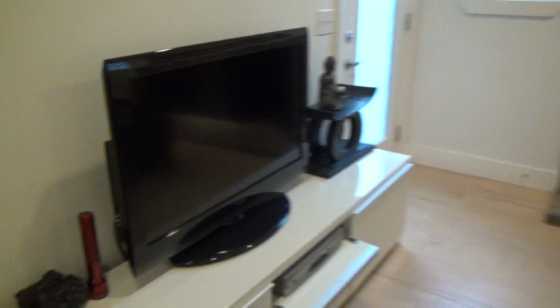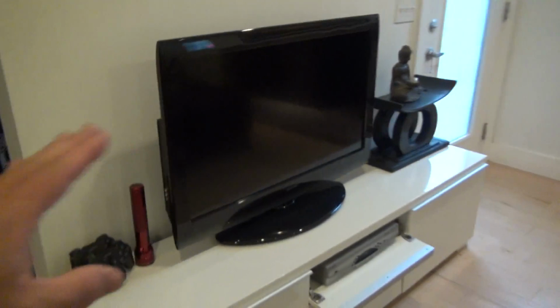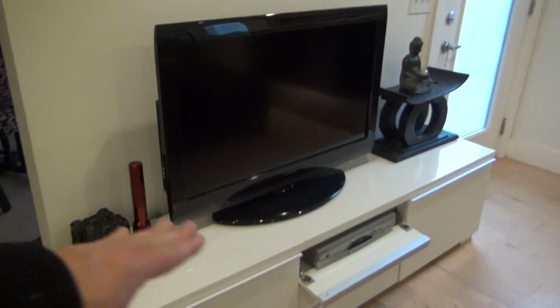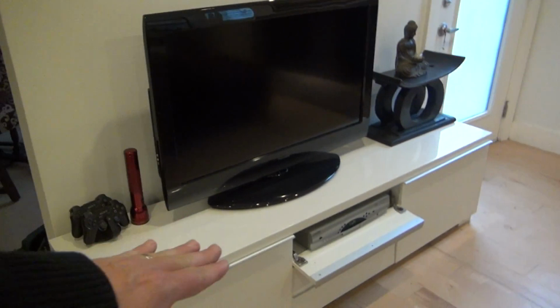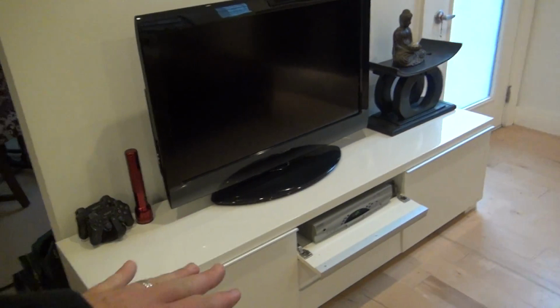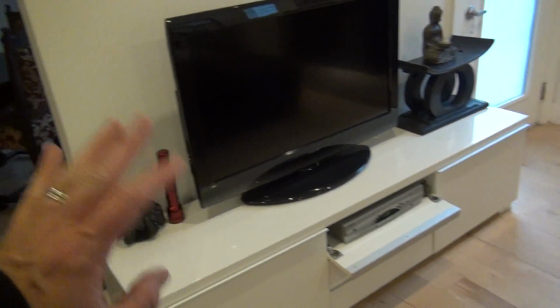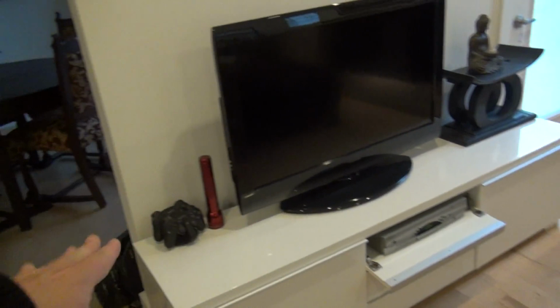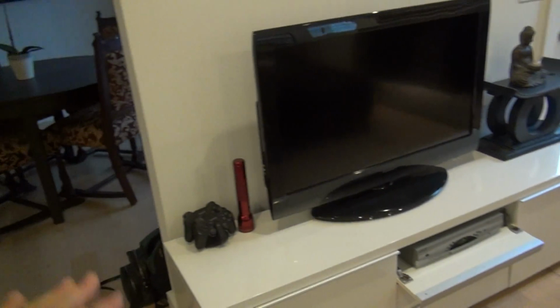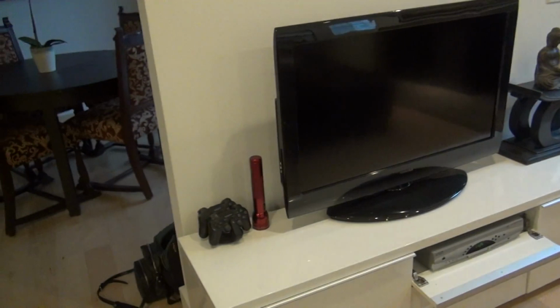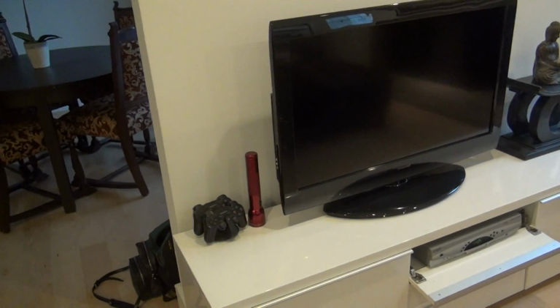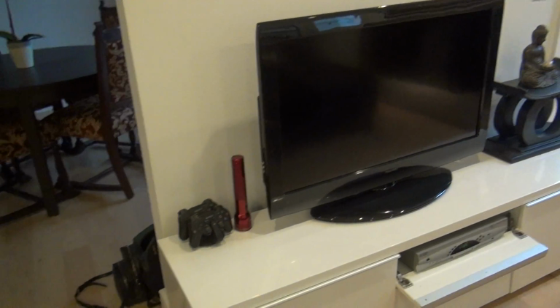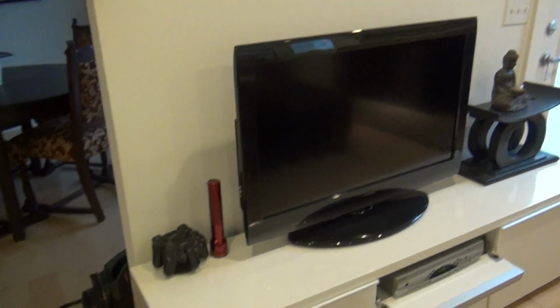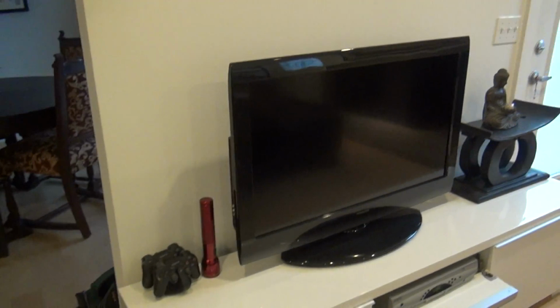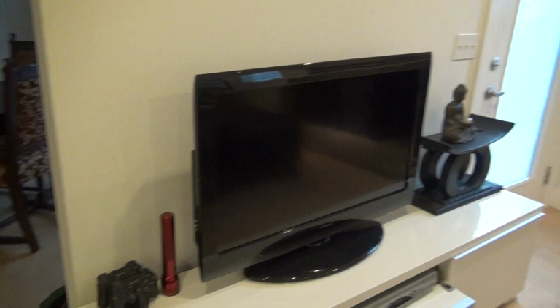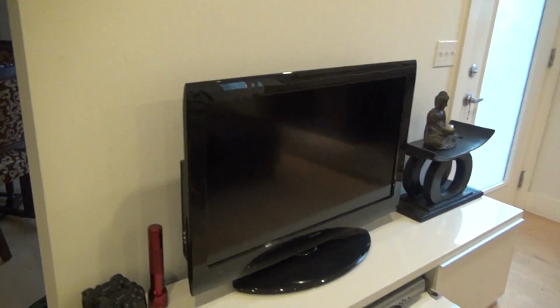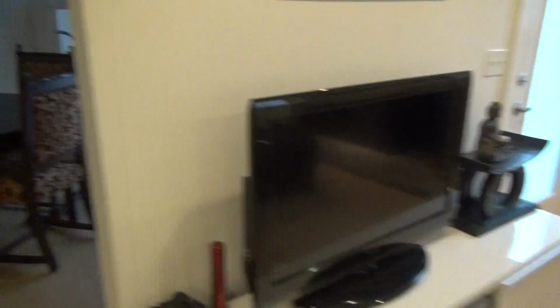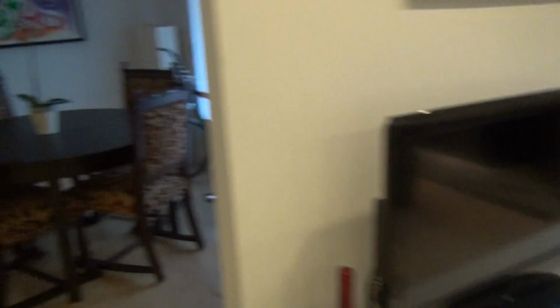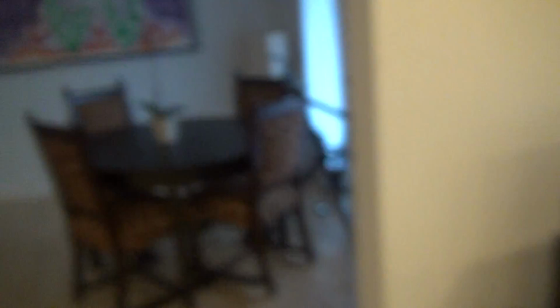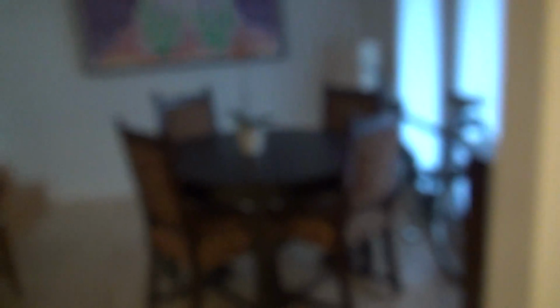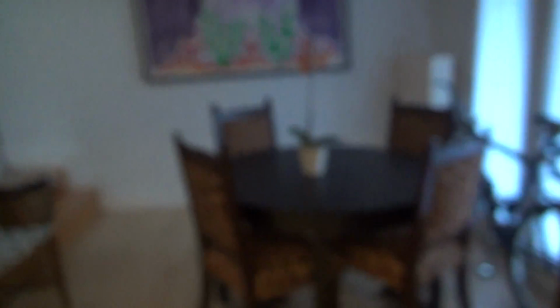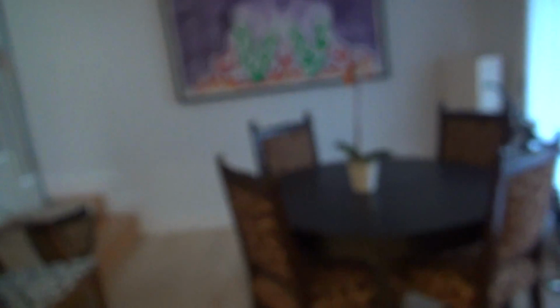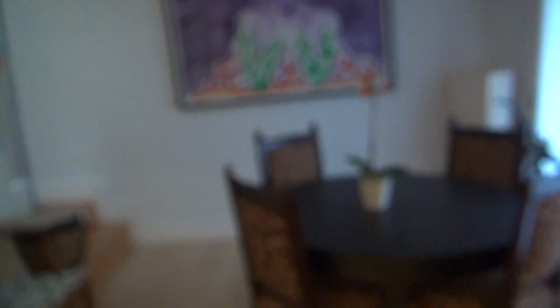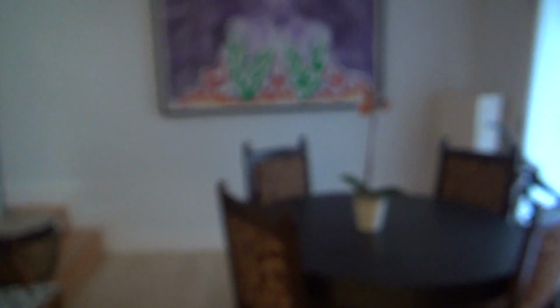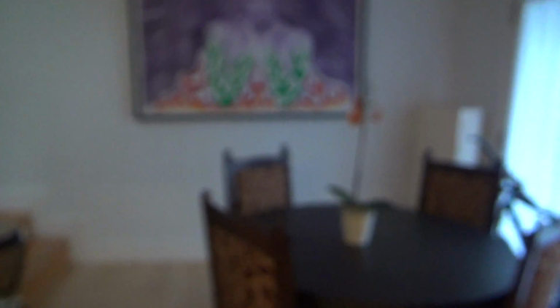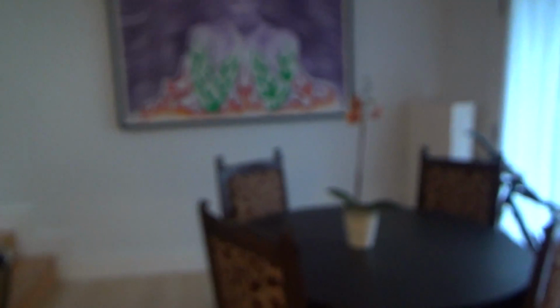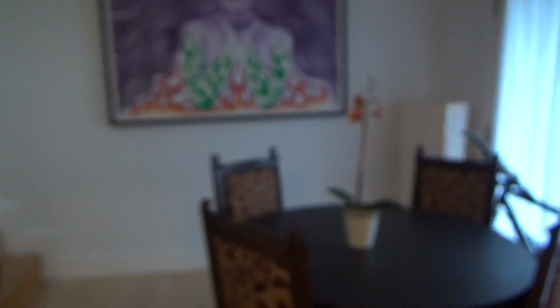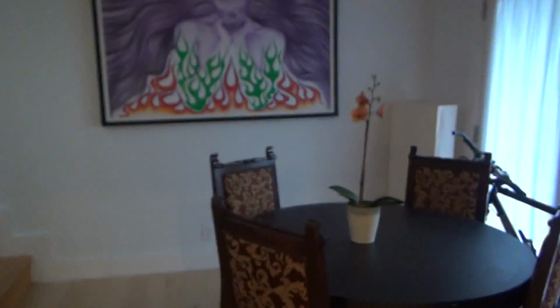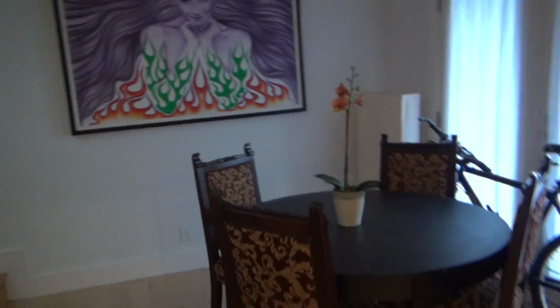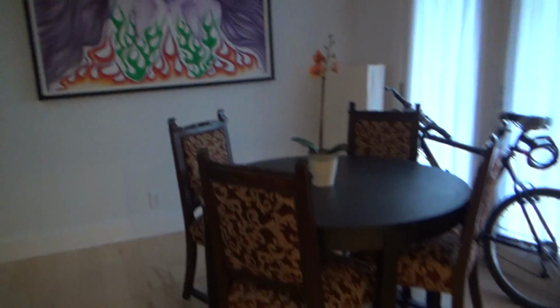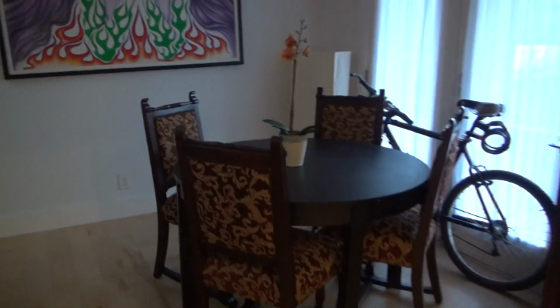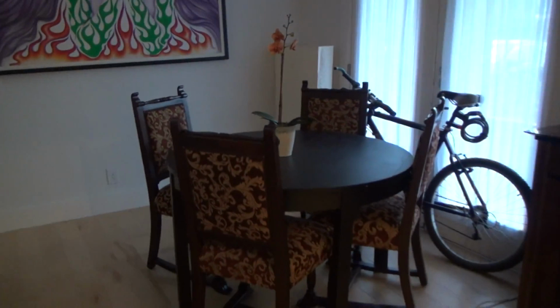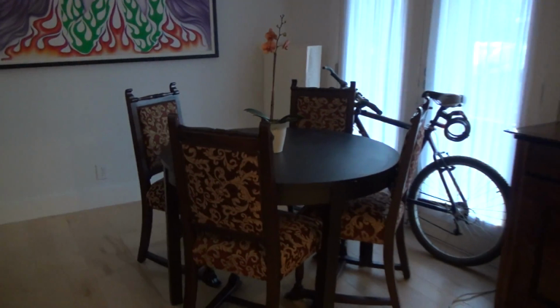We've got cable TV, we also have PS3, and we have Apple TV upstairs.